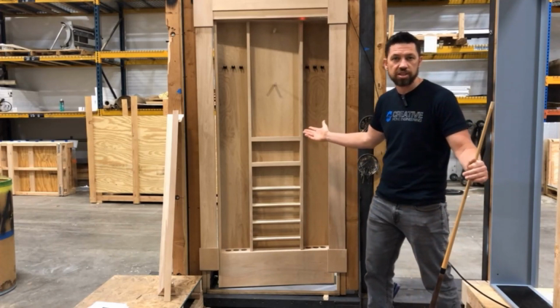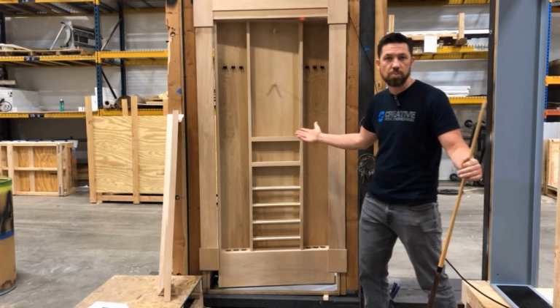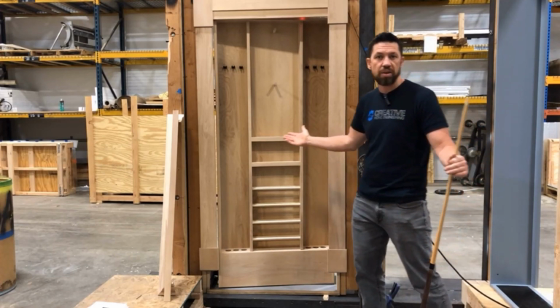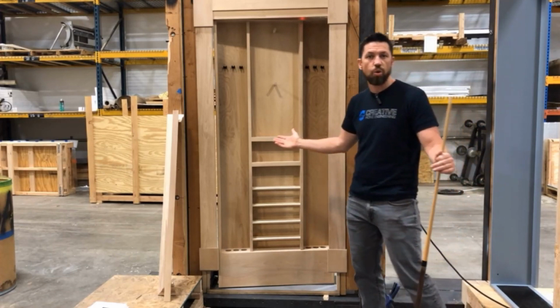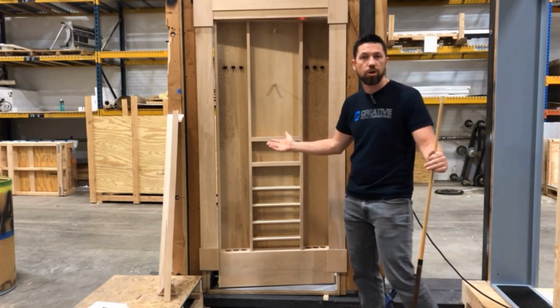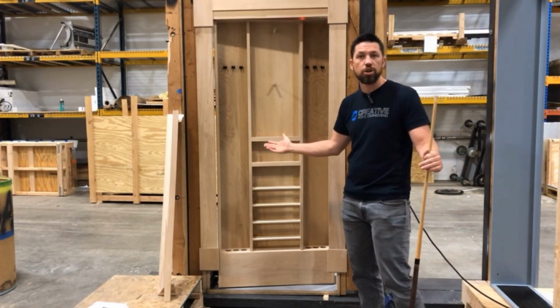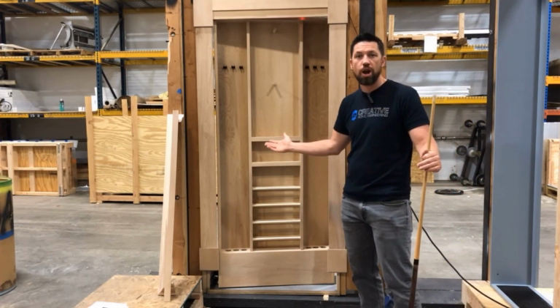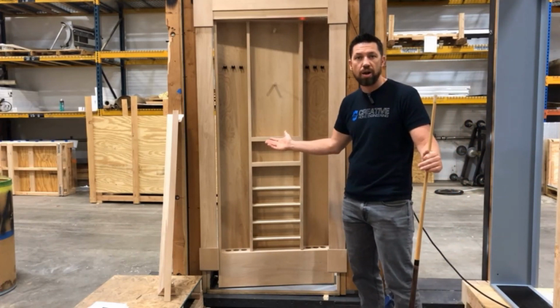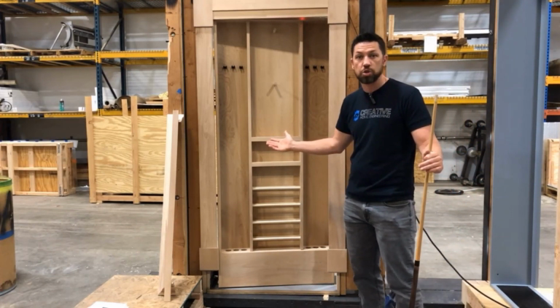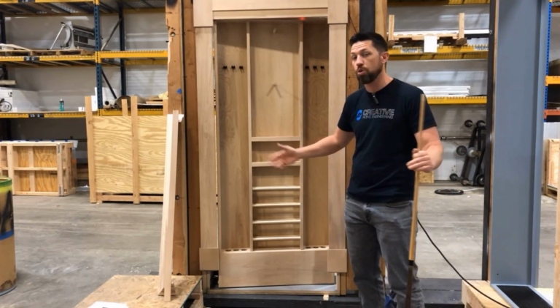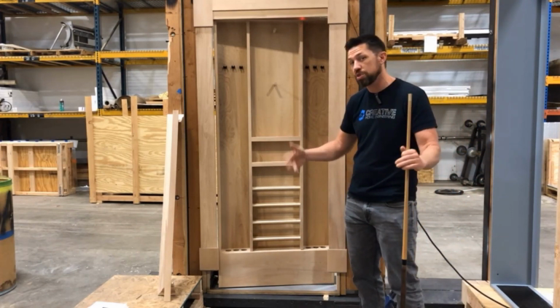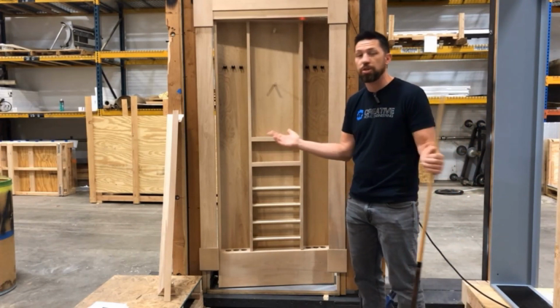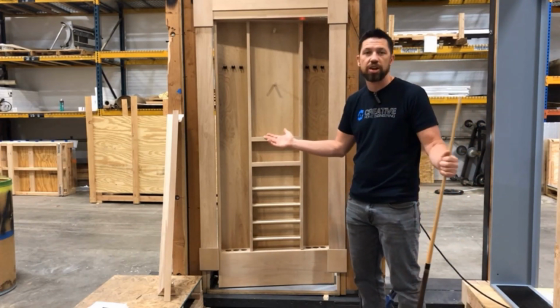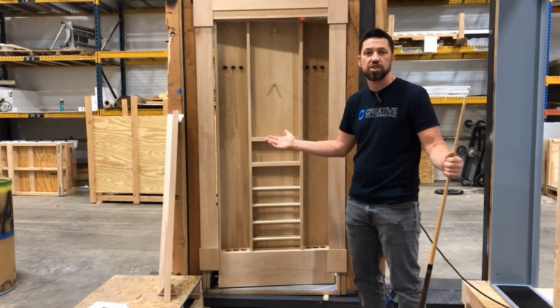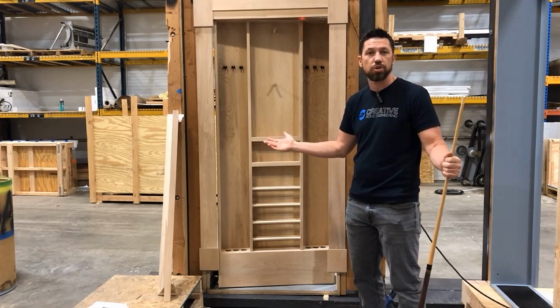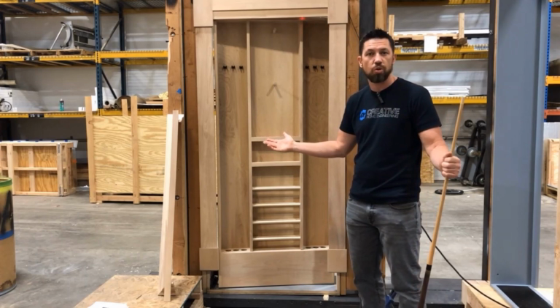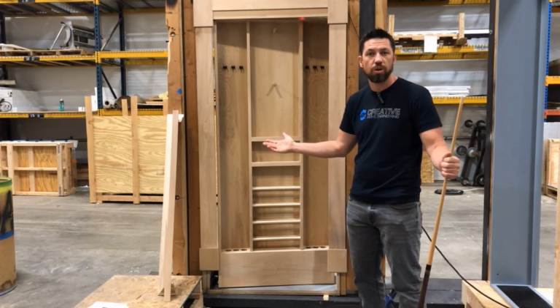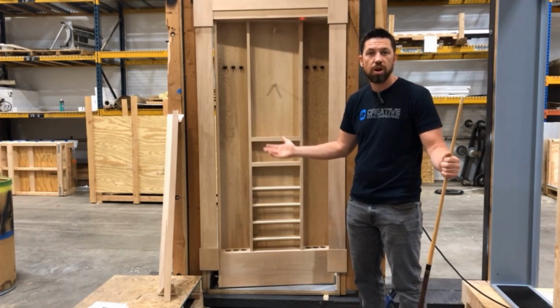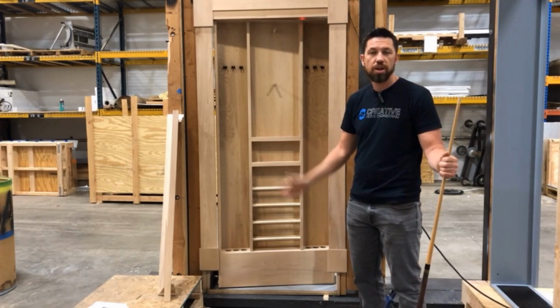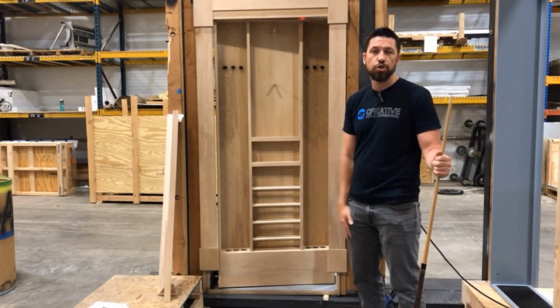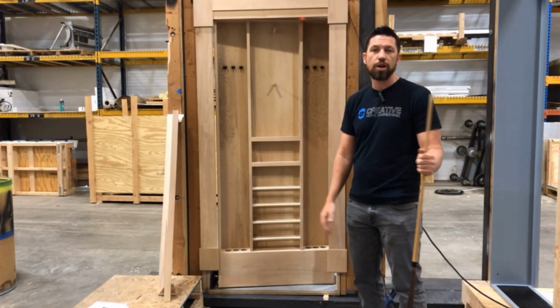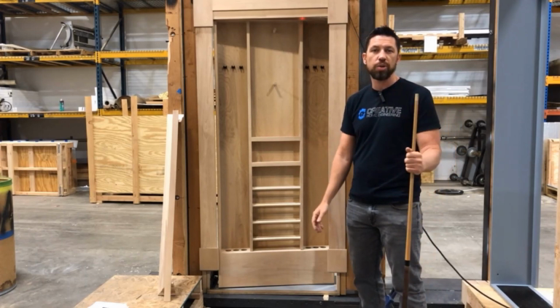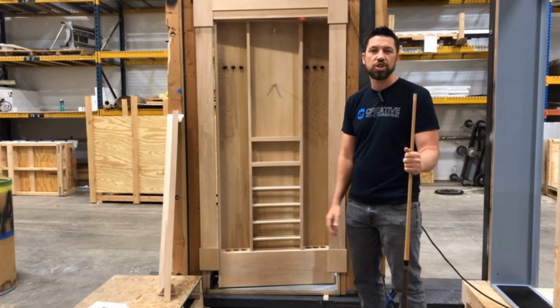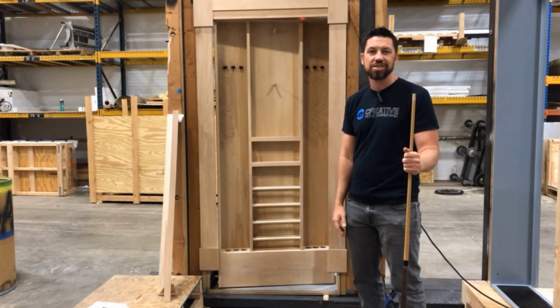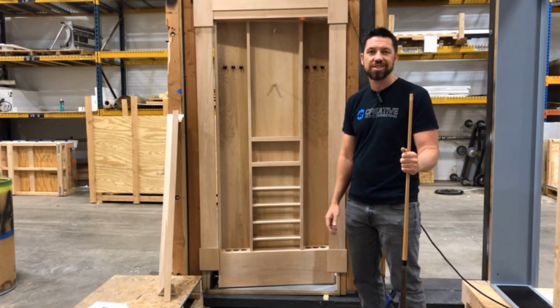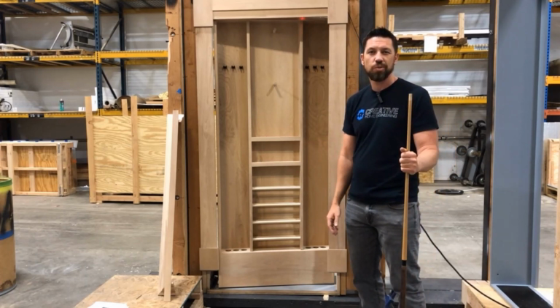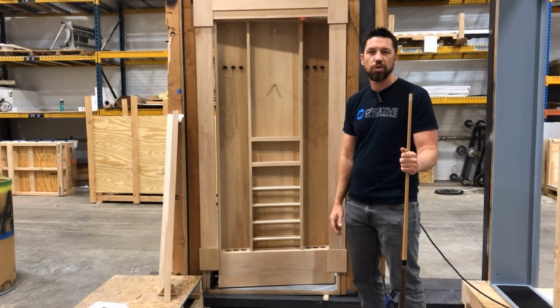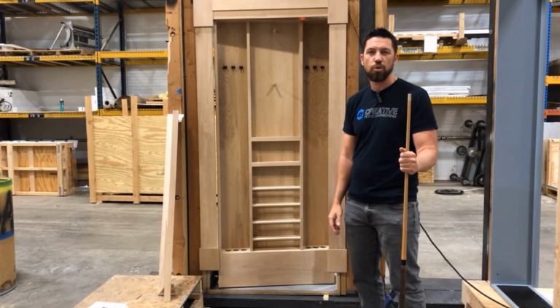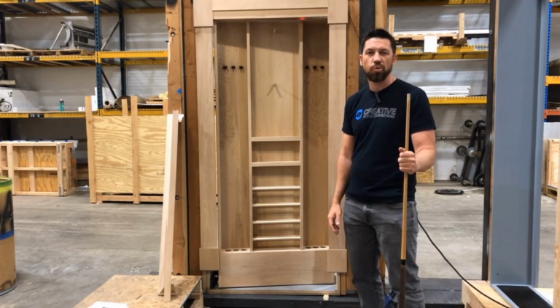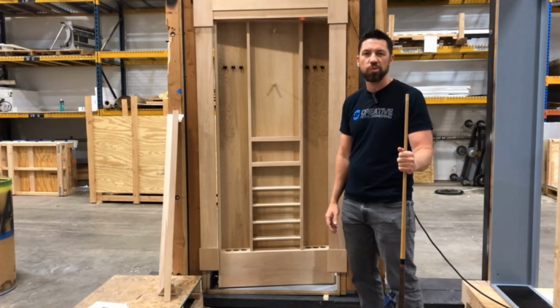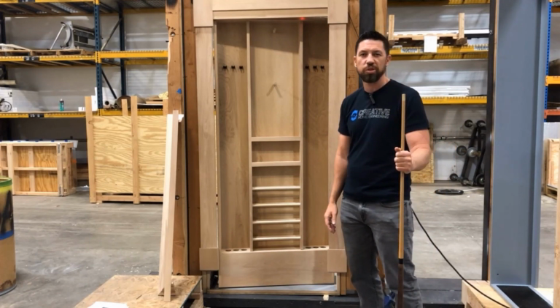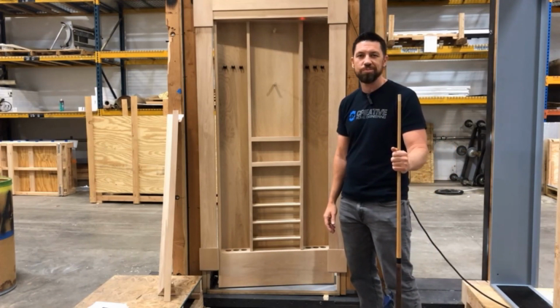Cool project! If you think something like this might work in your house, or some other kind of secret door, you know how to reach us — we look forward to working with you.